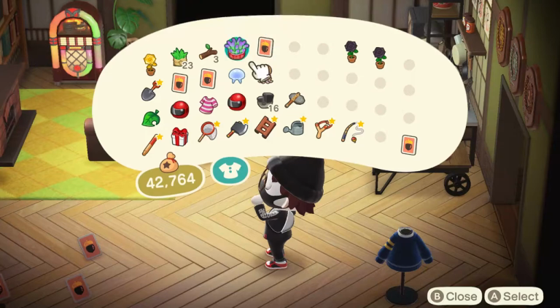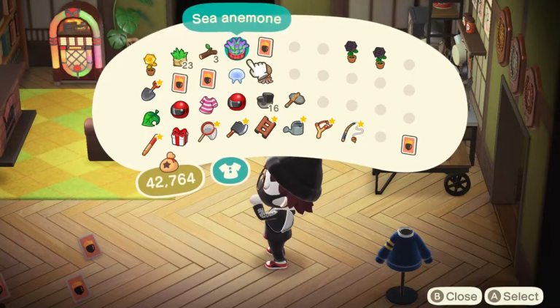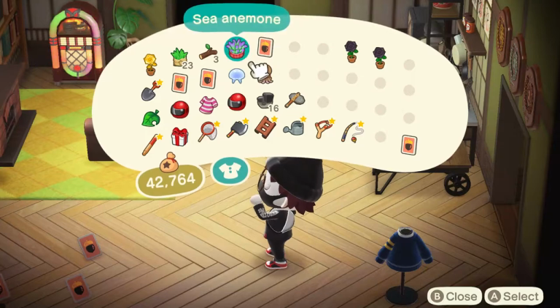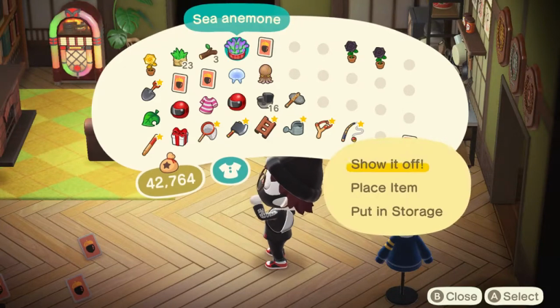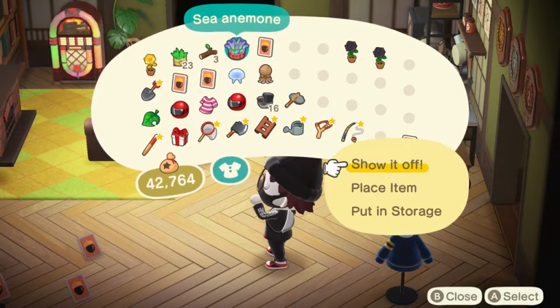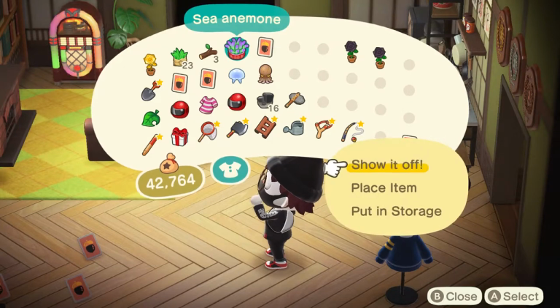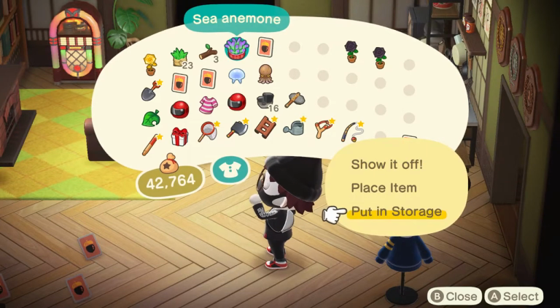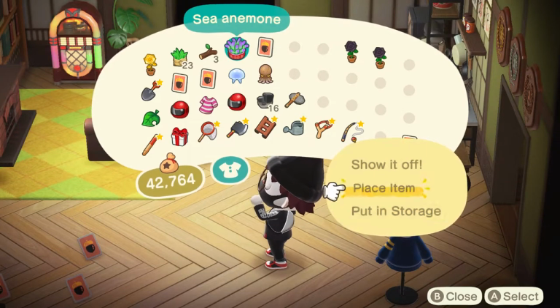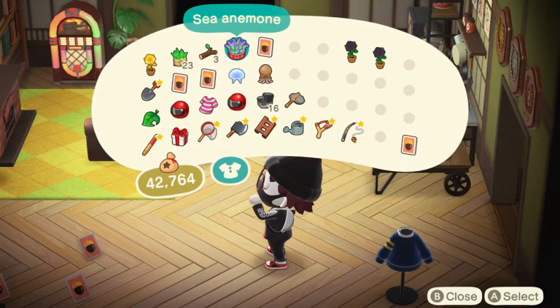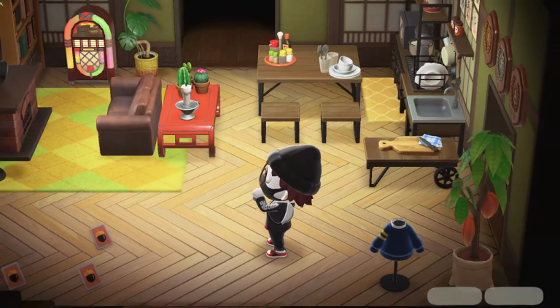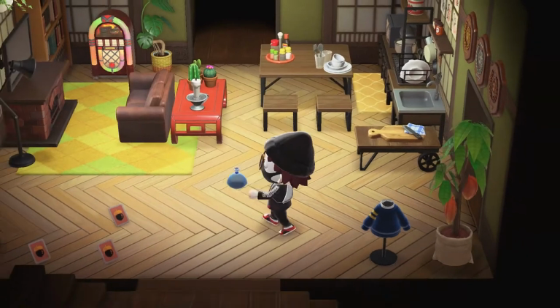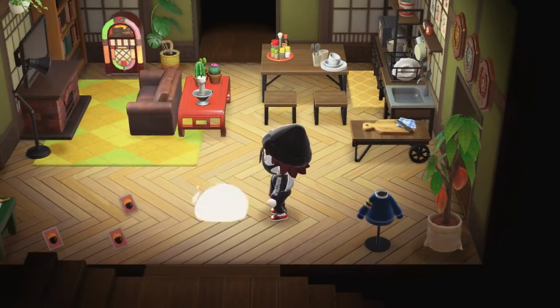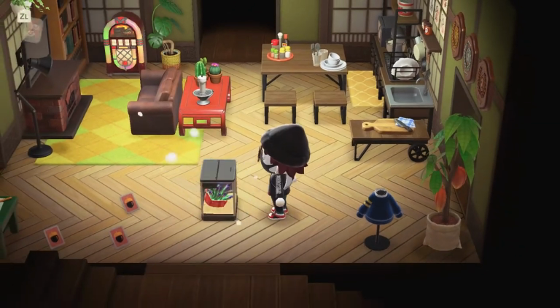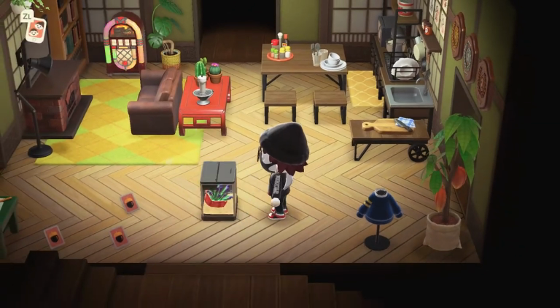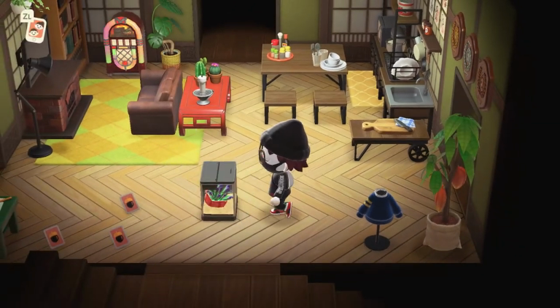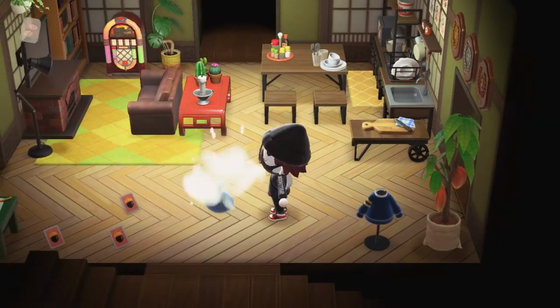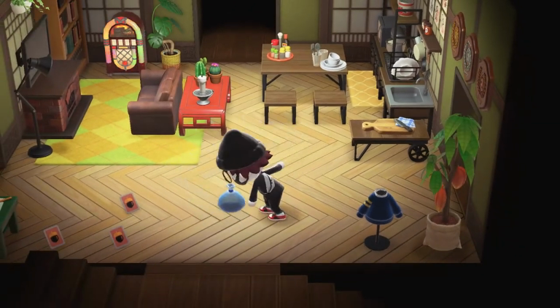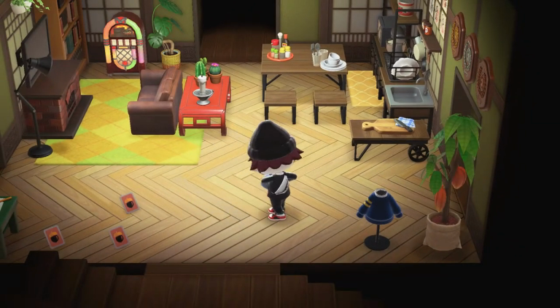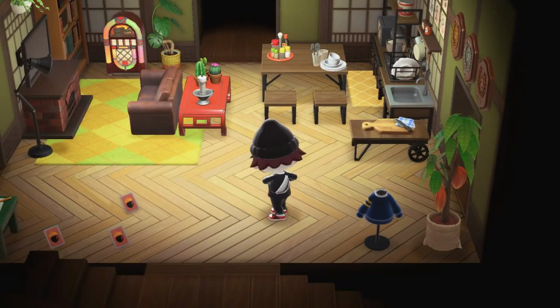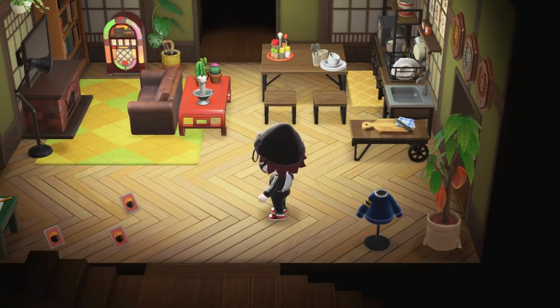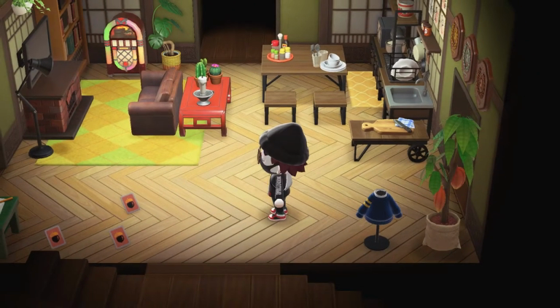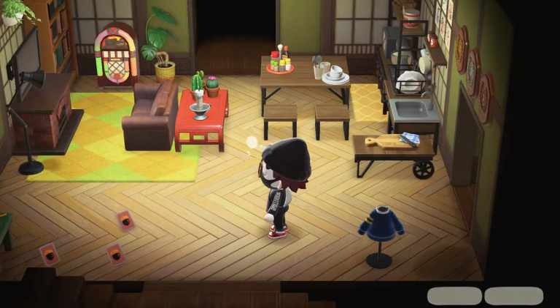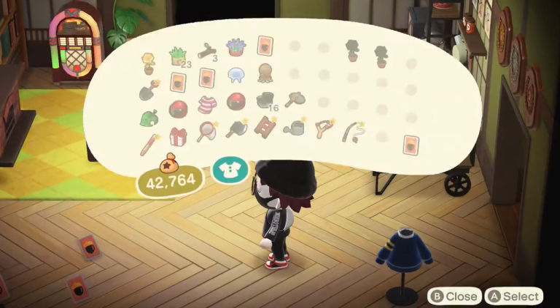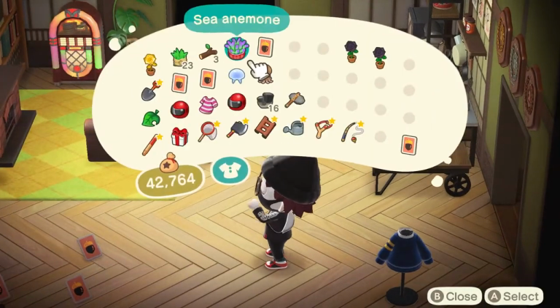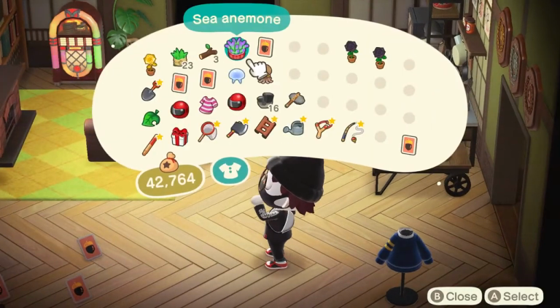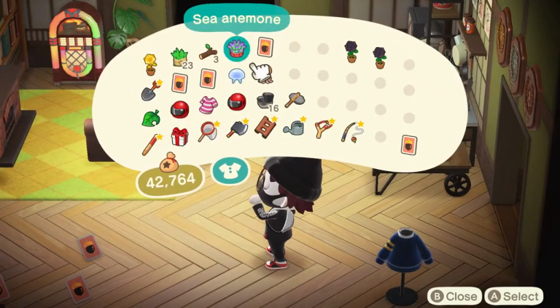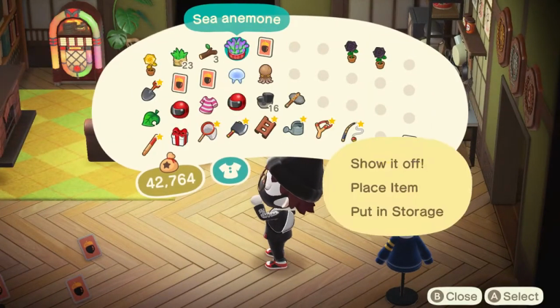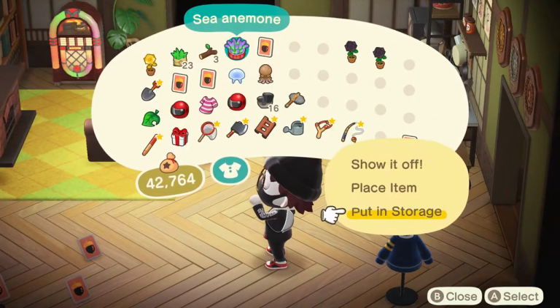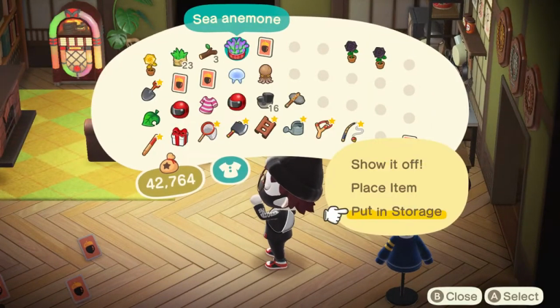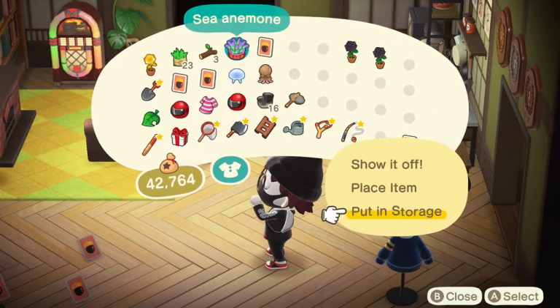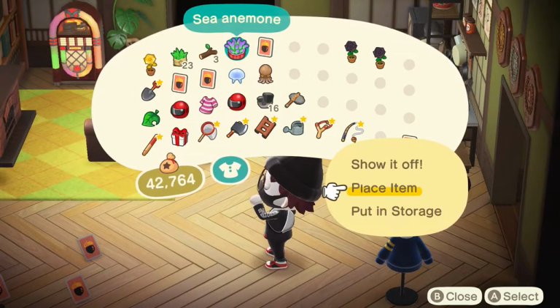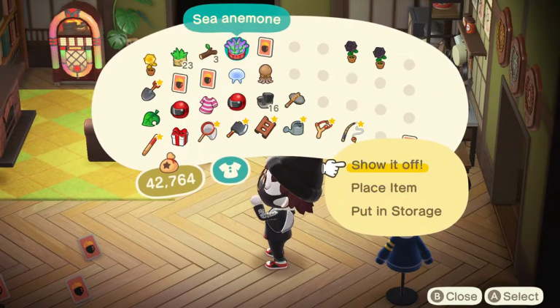Ayo, what is poppin' crossers? In today's video I'll be going over all the brand new bugs, fish, and sea creatures in the month of March for the Southern Hemisphere. So let's get right into it.